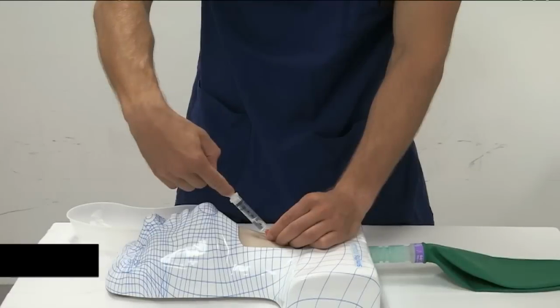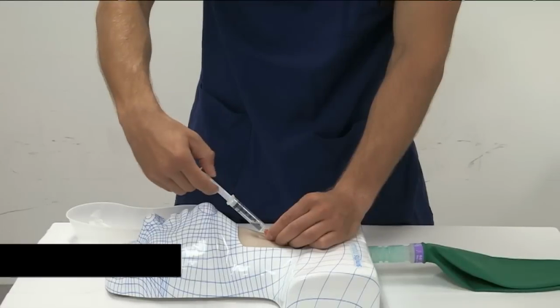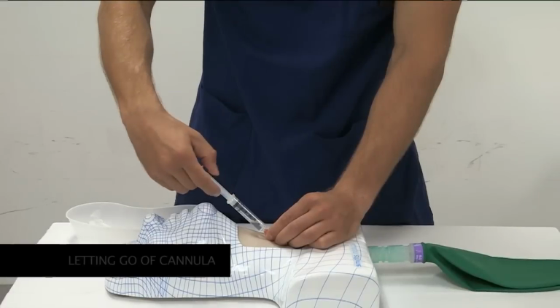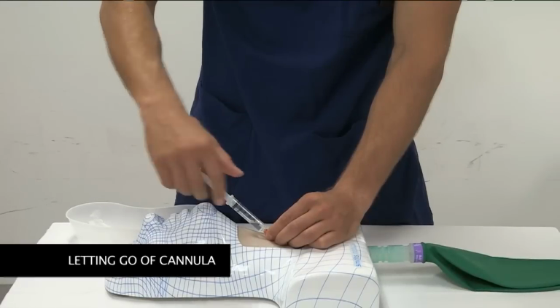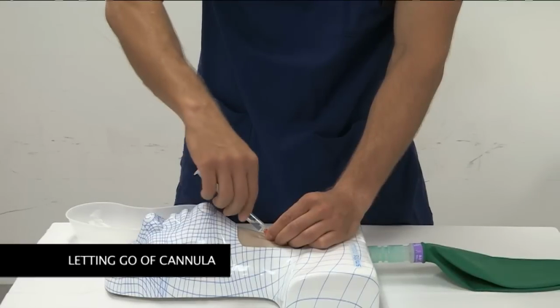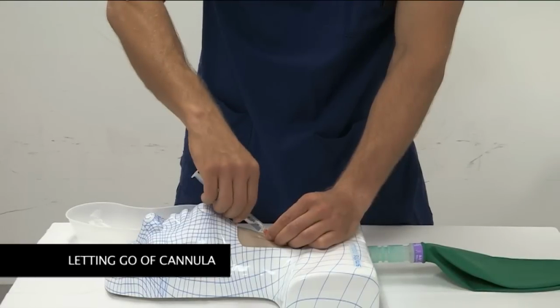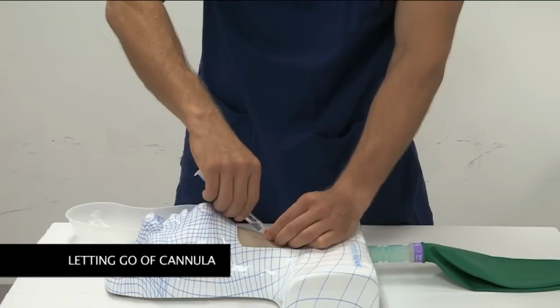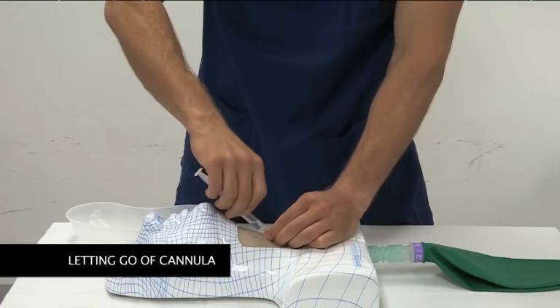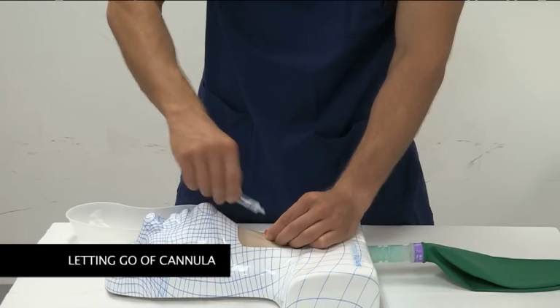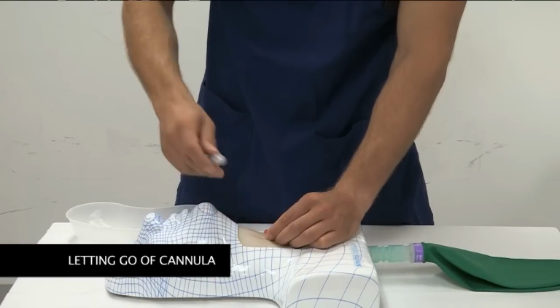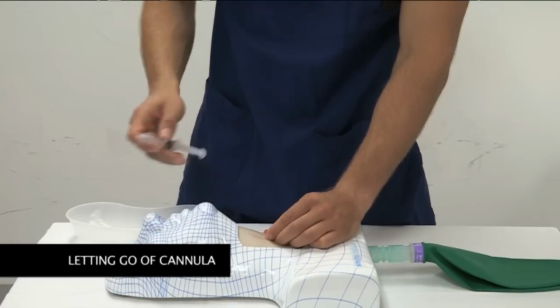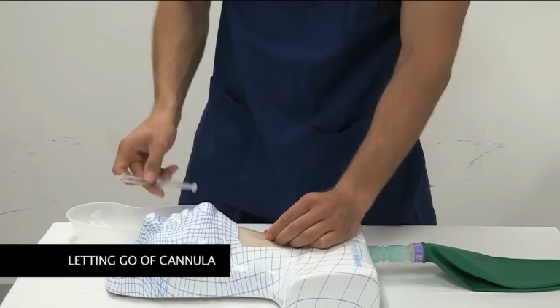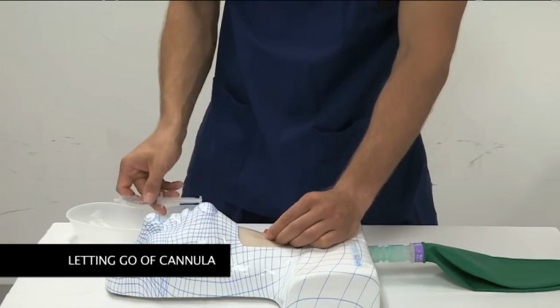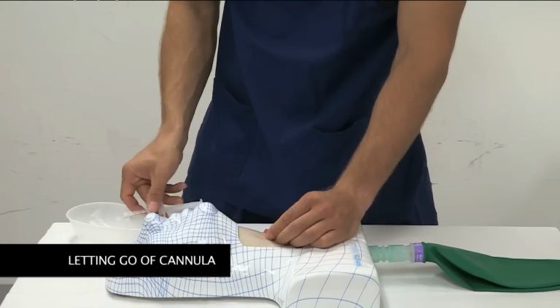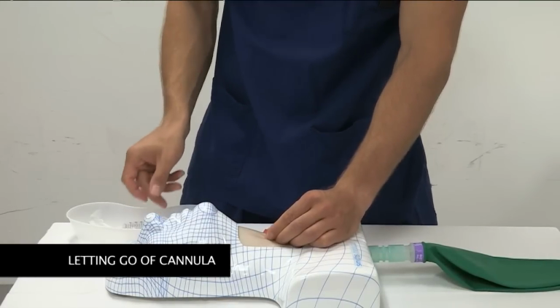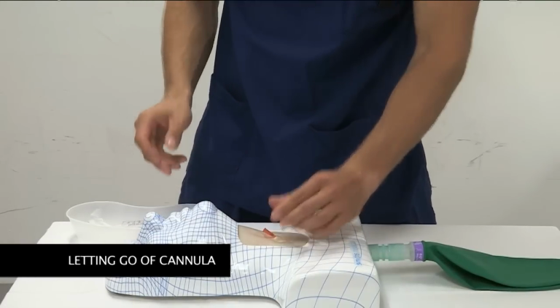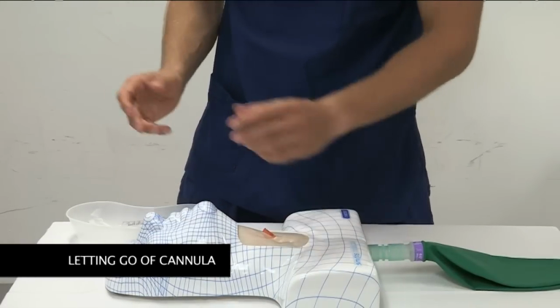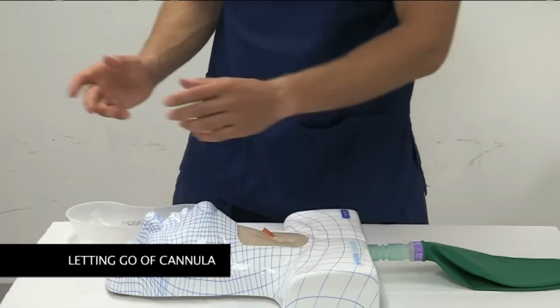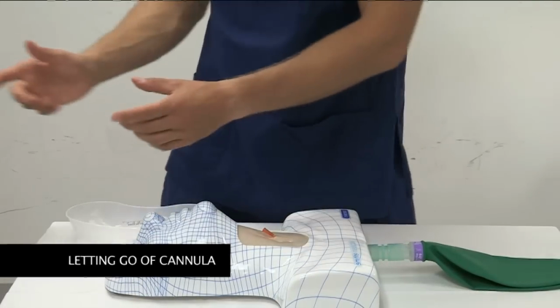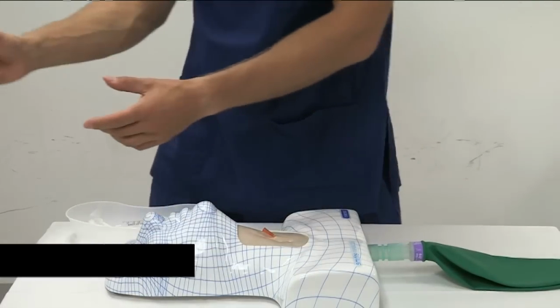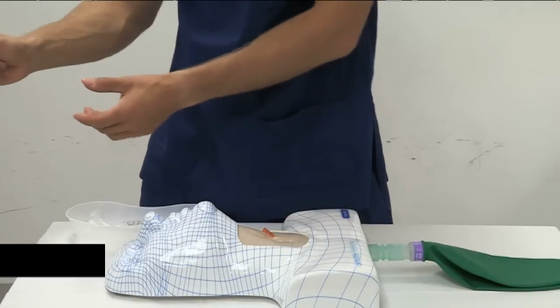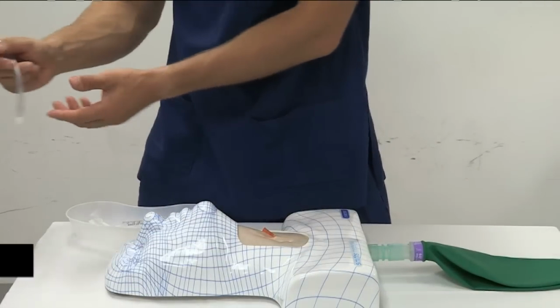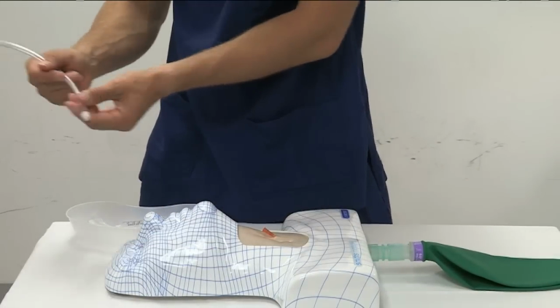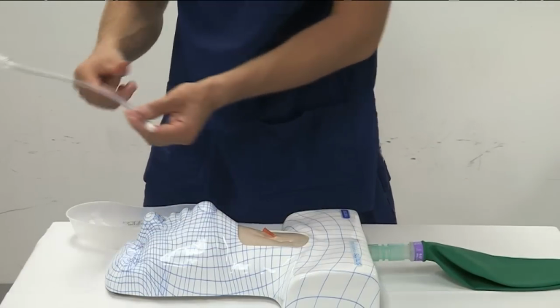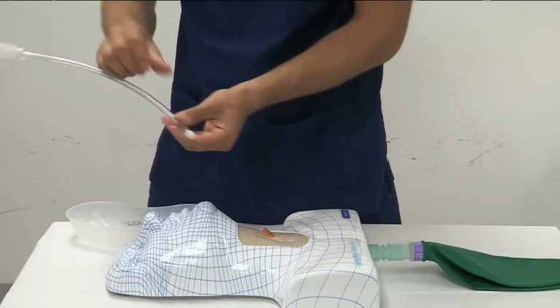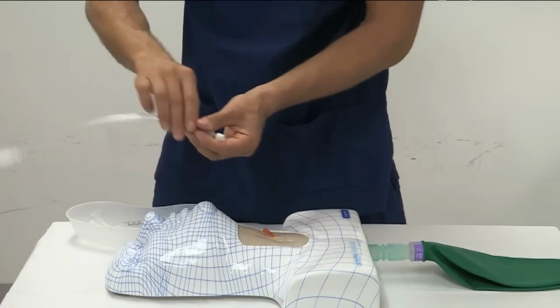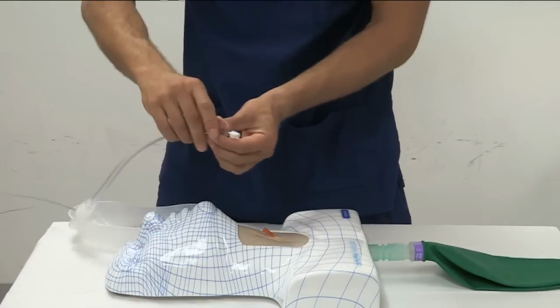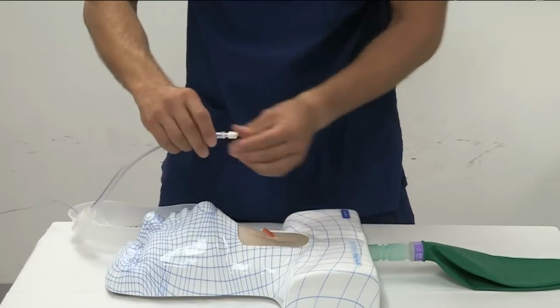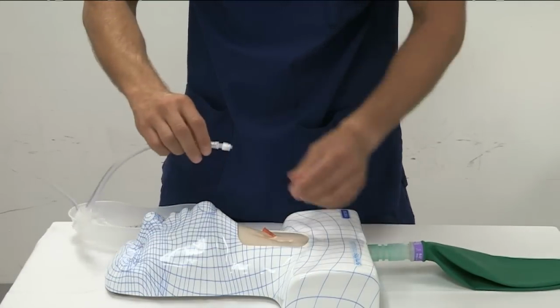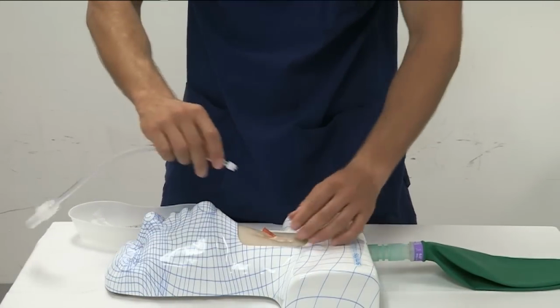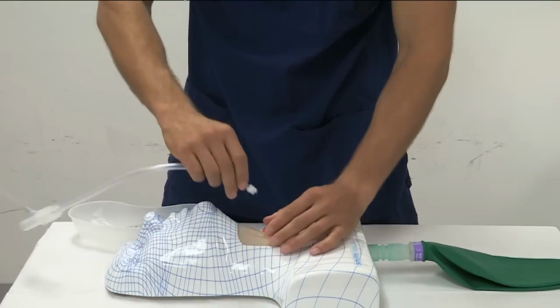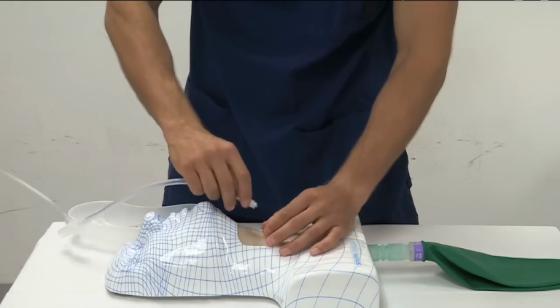When attaching a jet oxygenation device, the cannula should be manually fixated at all times.